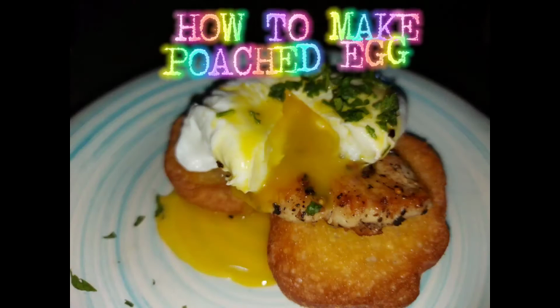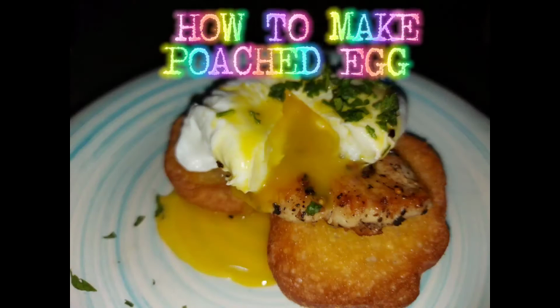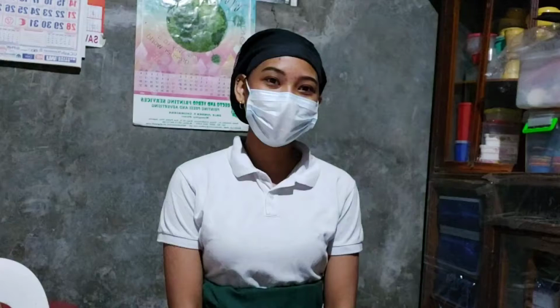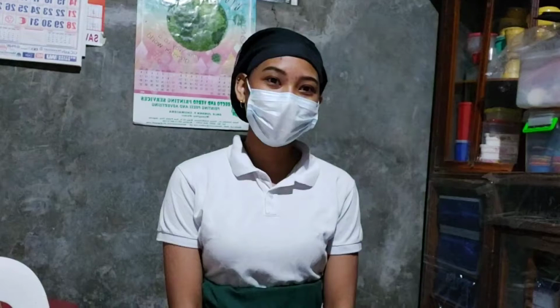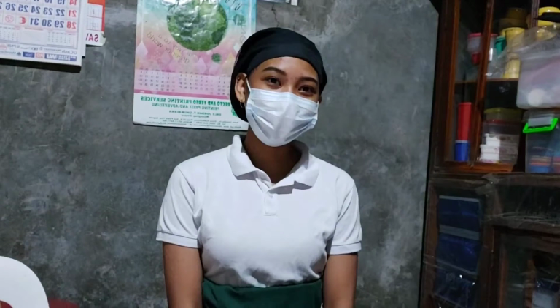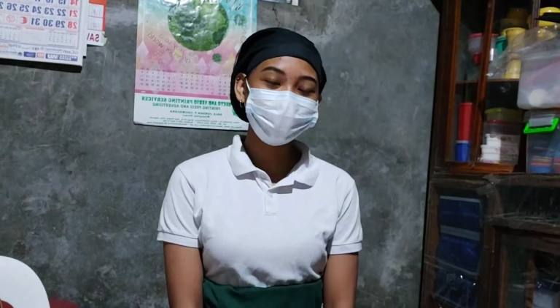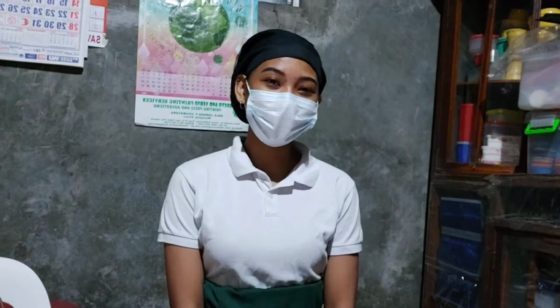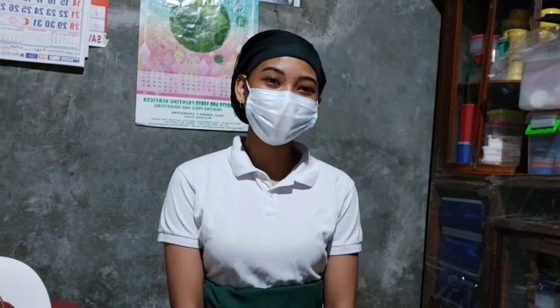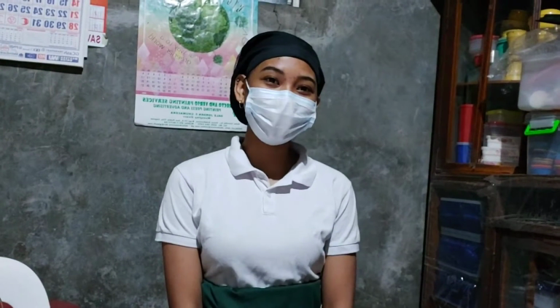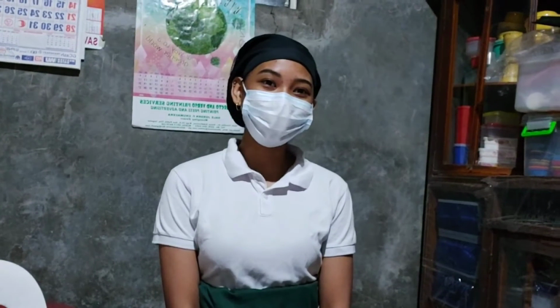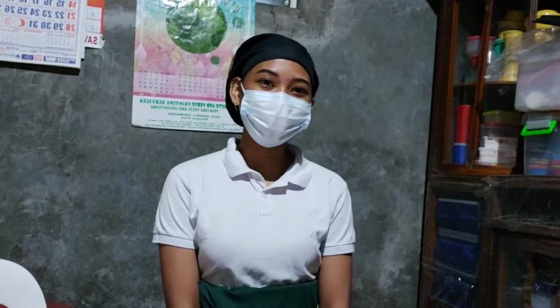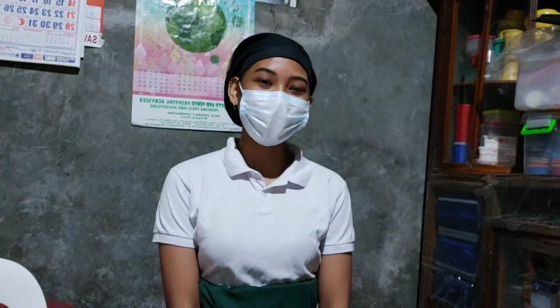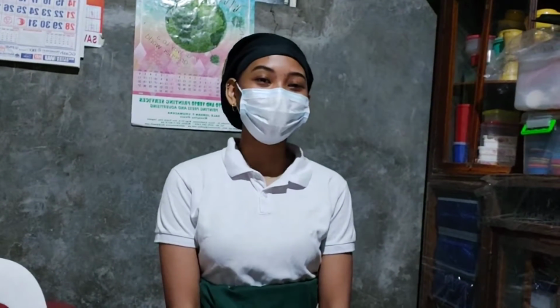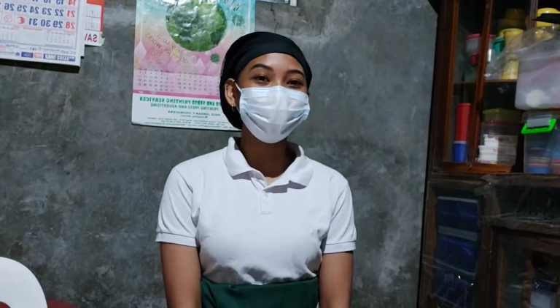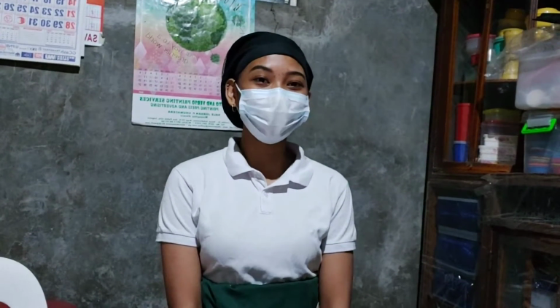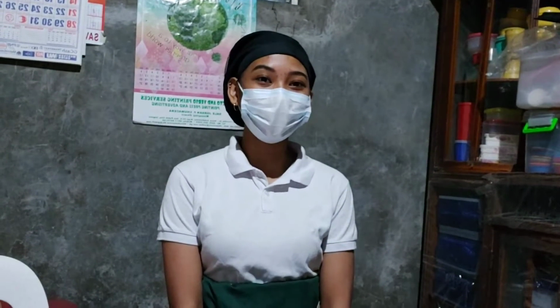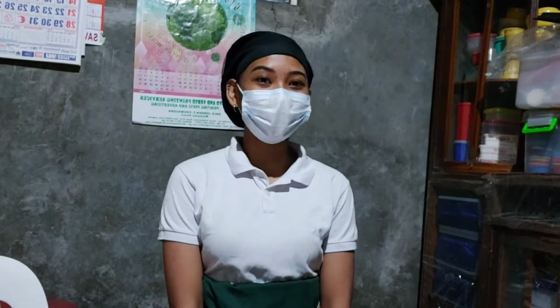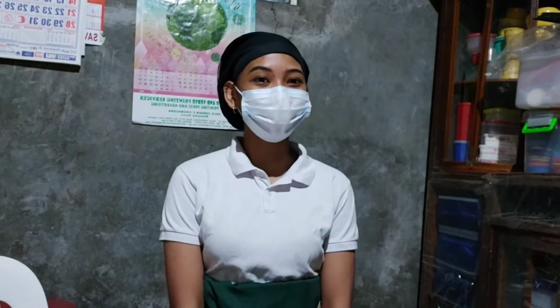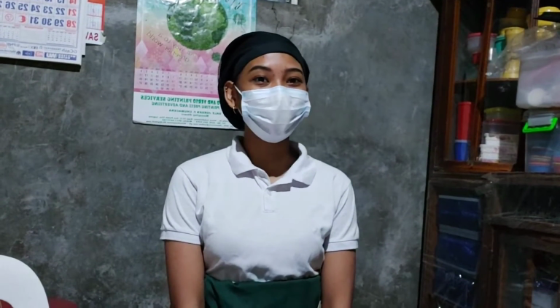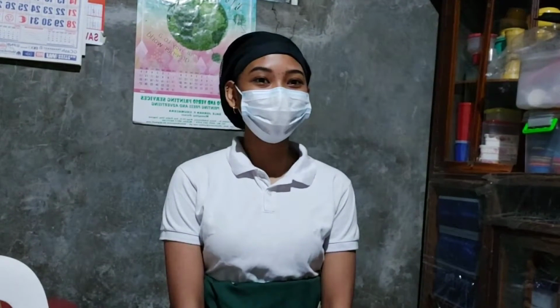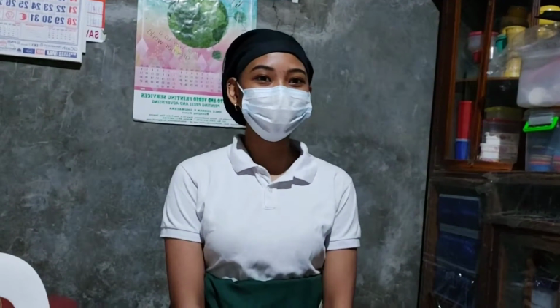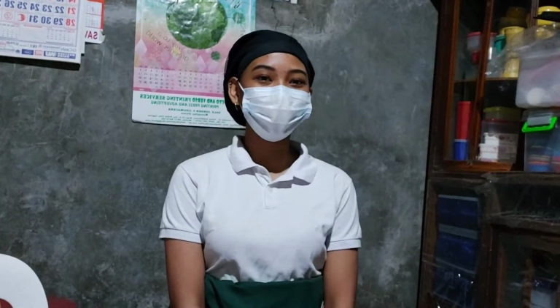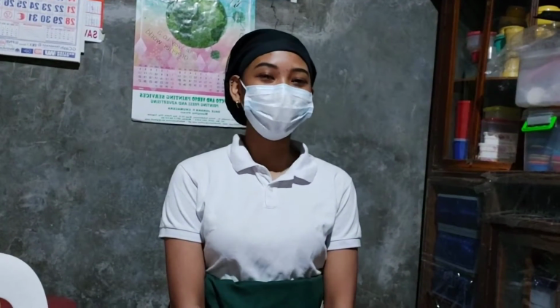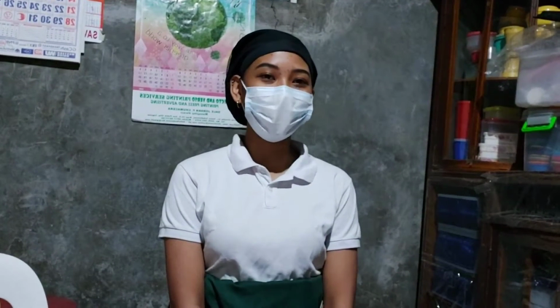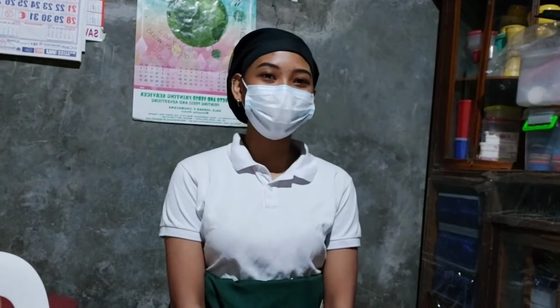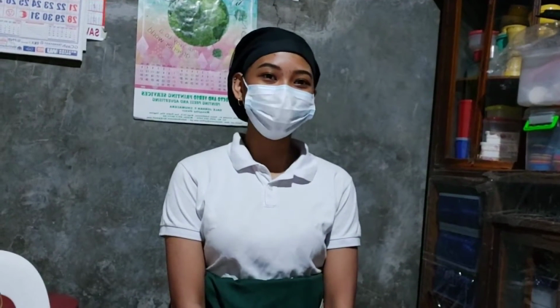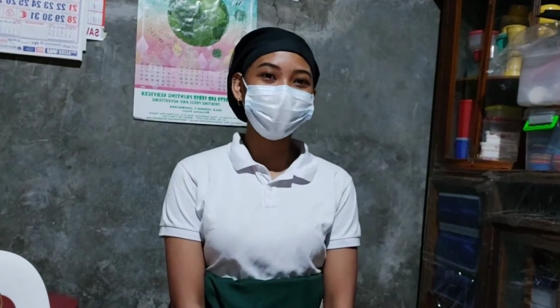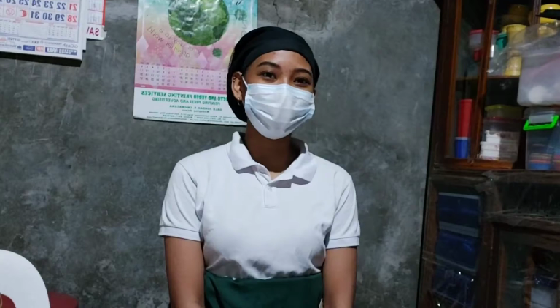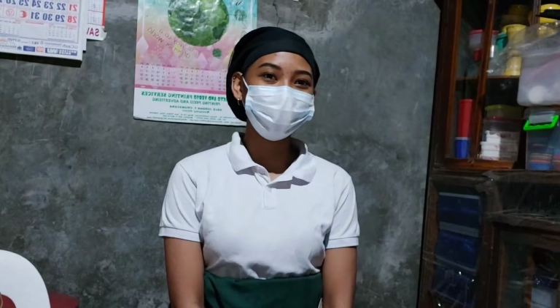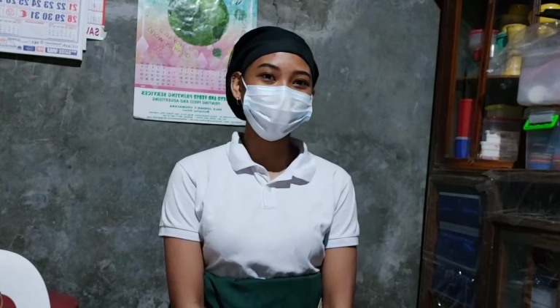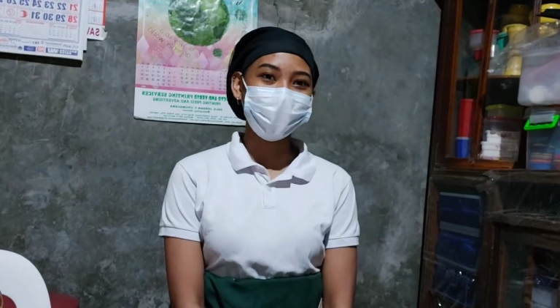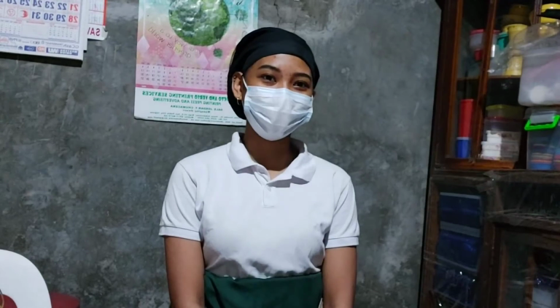Hey guys, I'm Laika Dayantia Masera and for today, I'm going to show you how to make poached eggs.